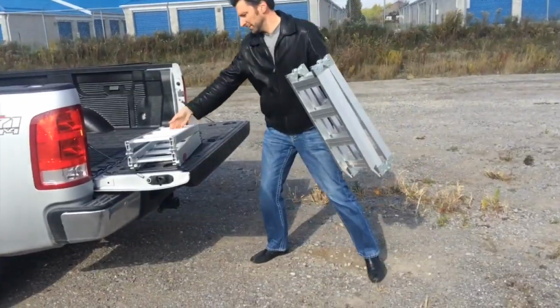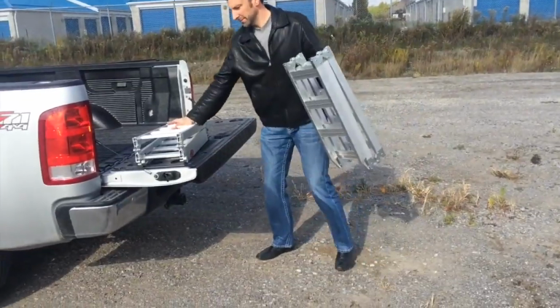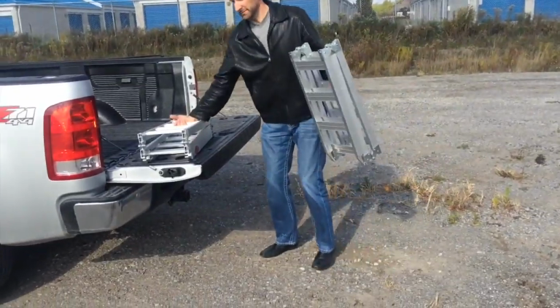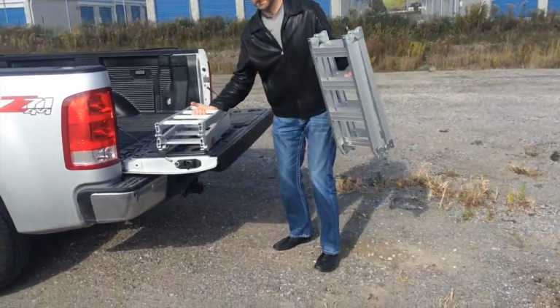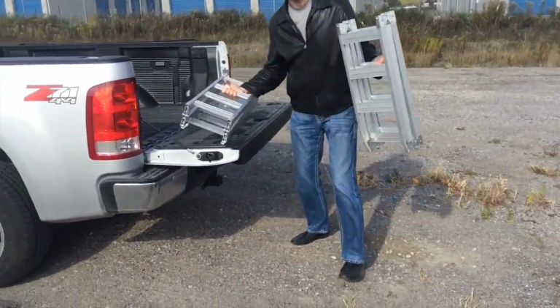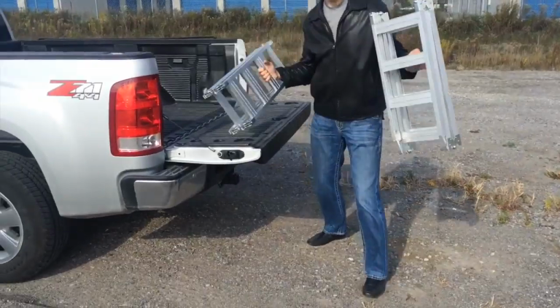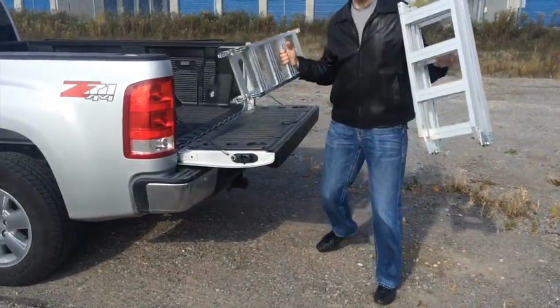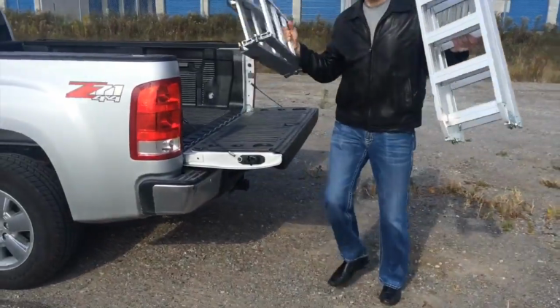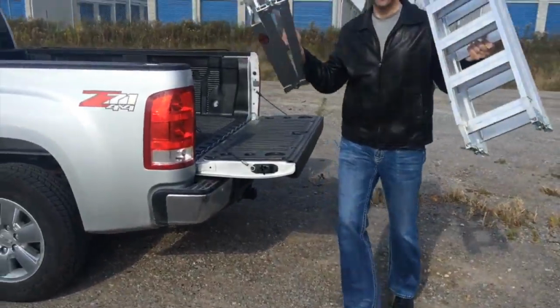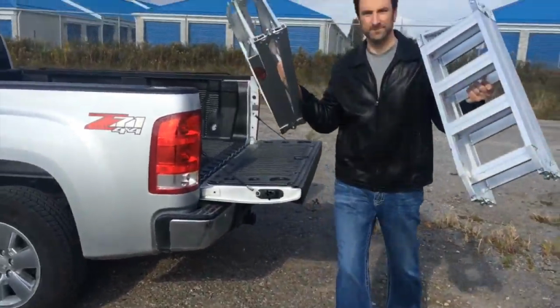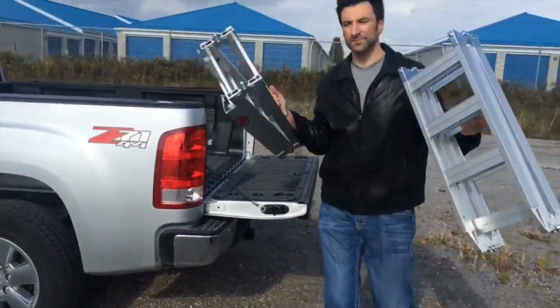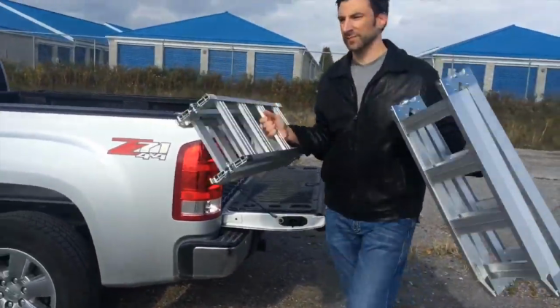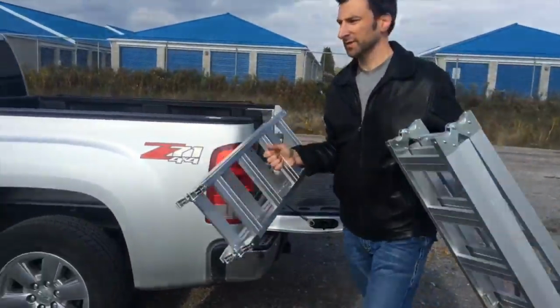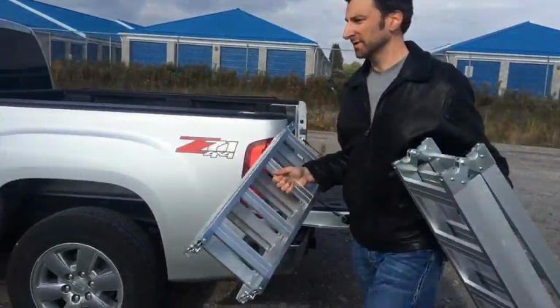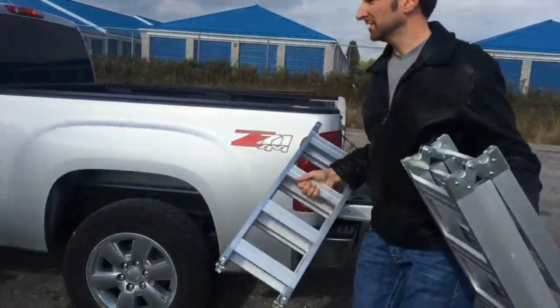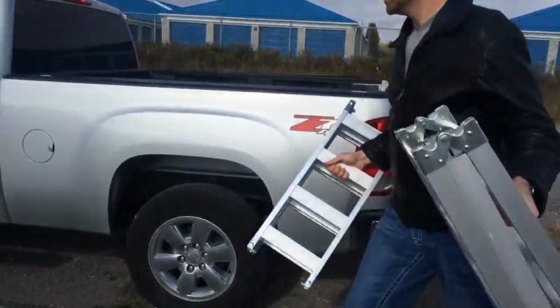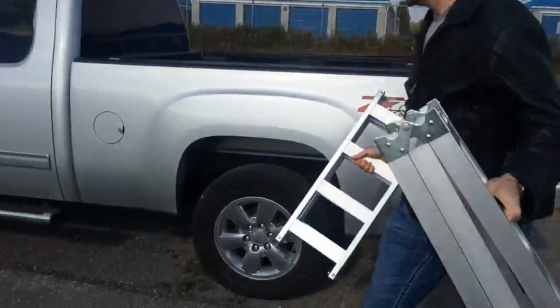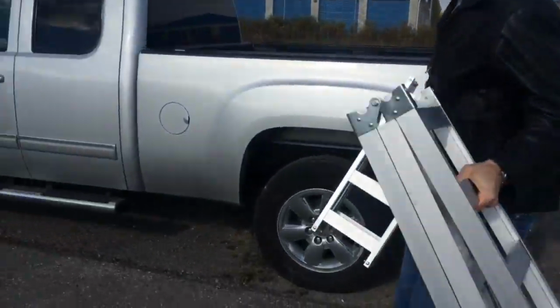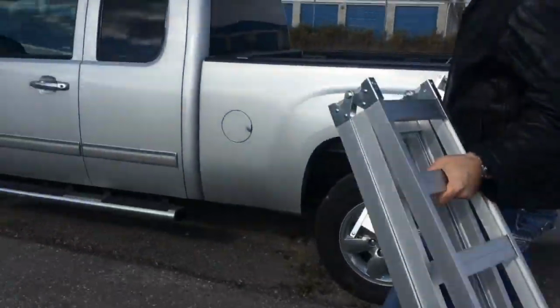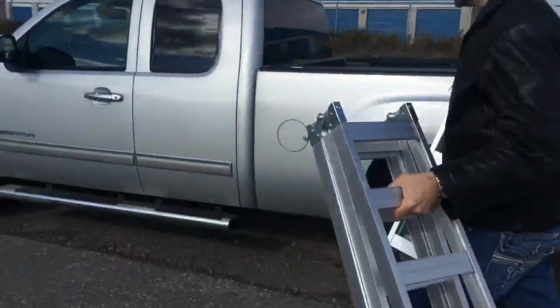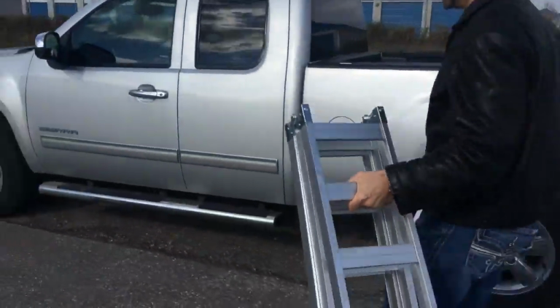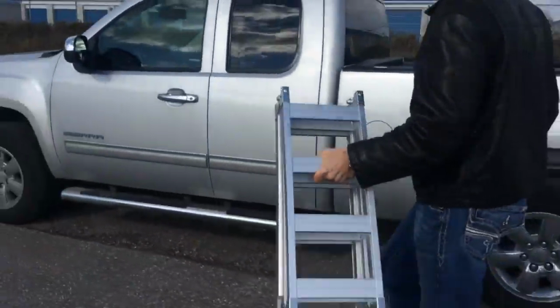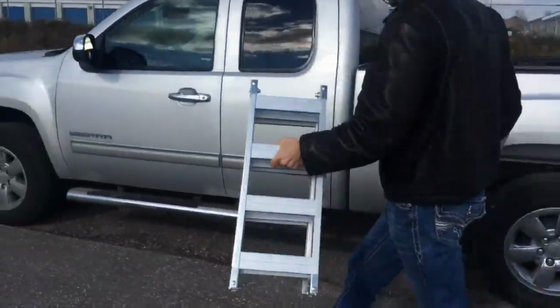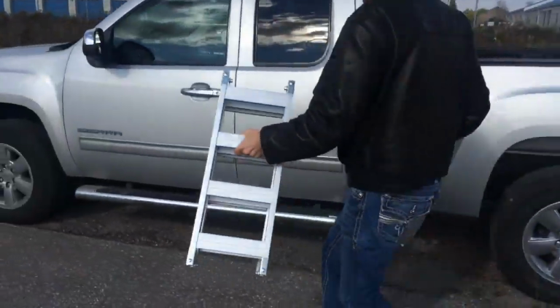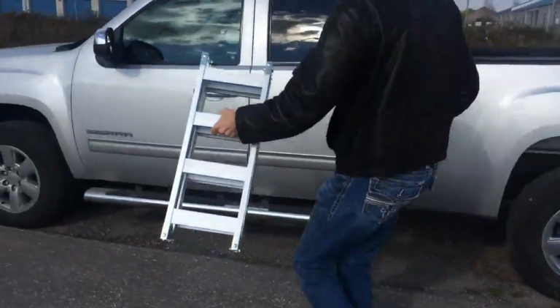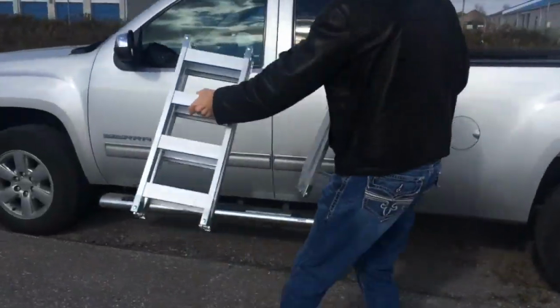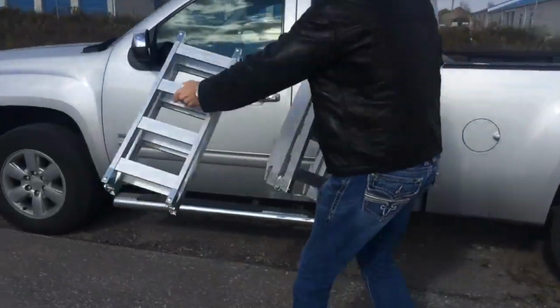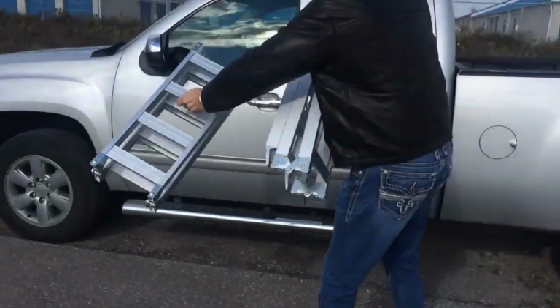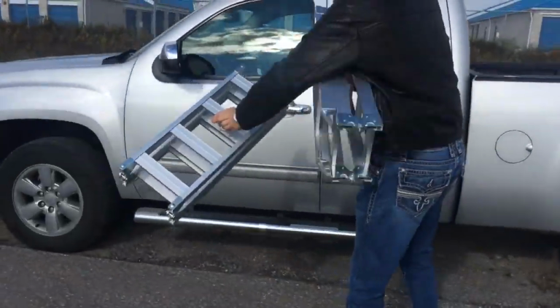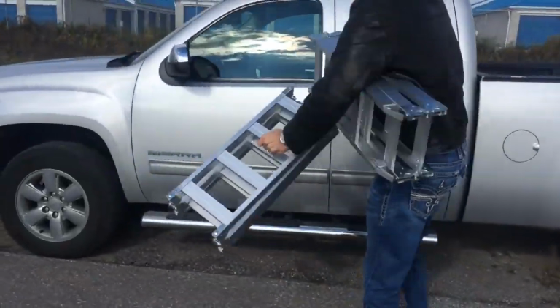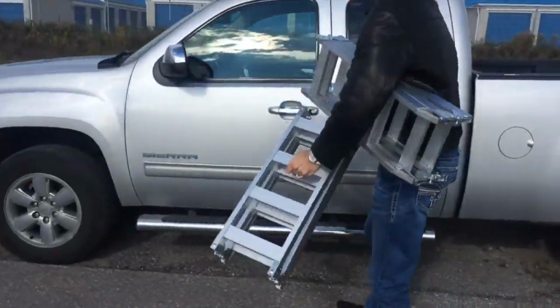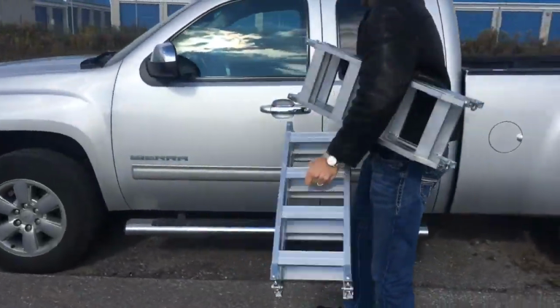Even without an extended cab truck, these ramps fit easily behind the seat of most trucks.